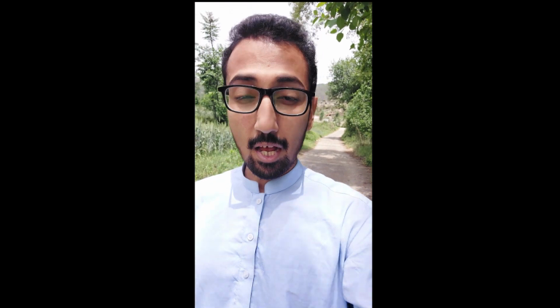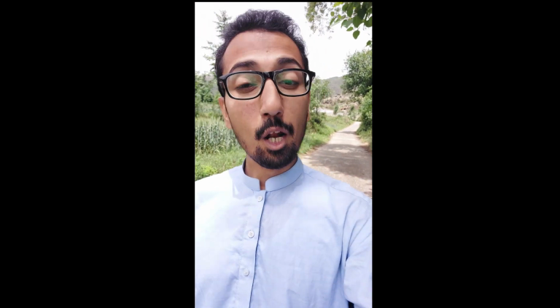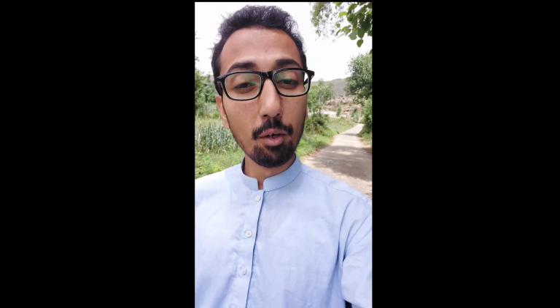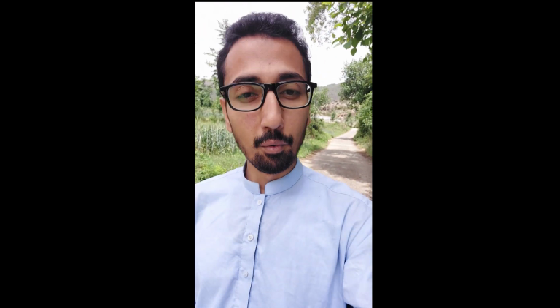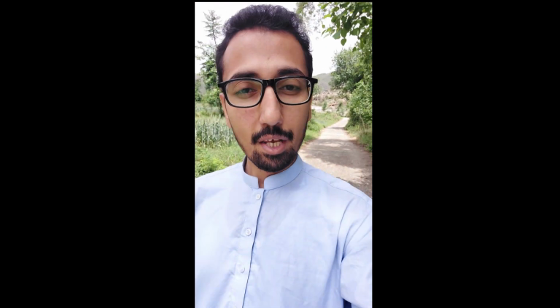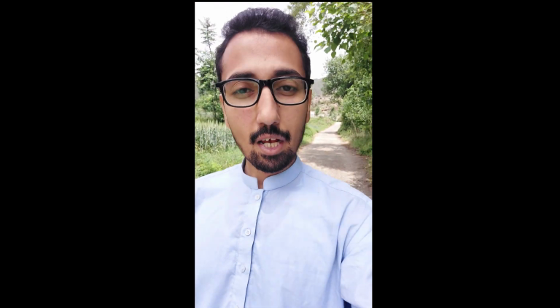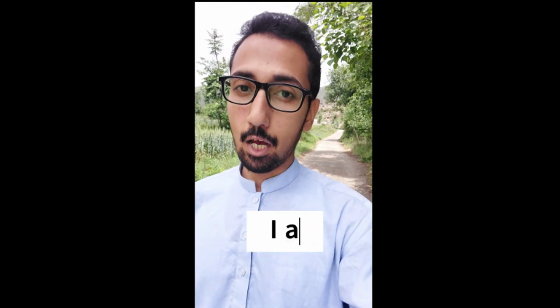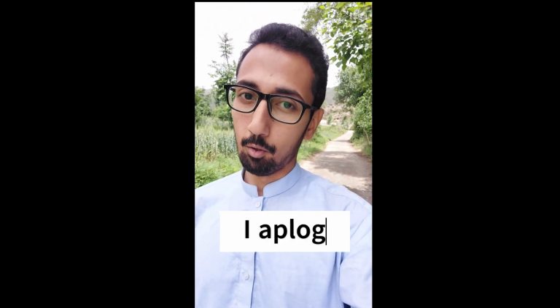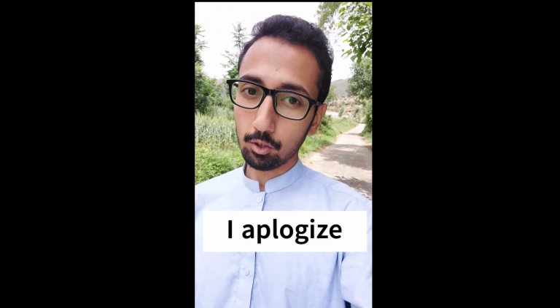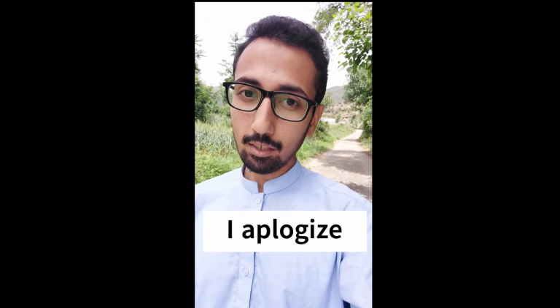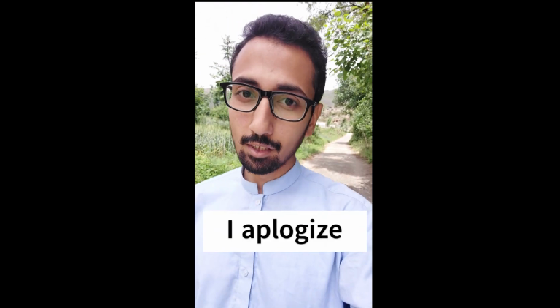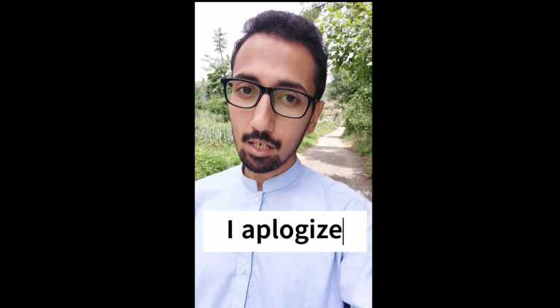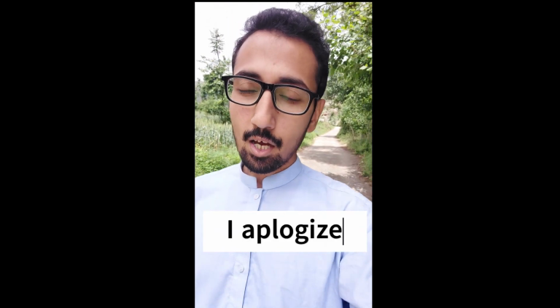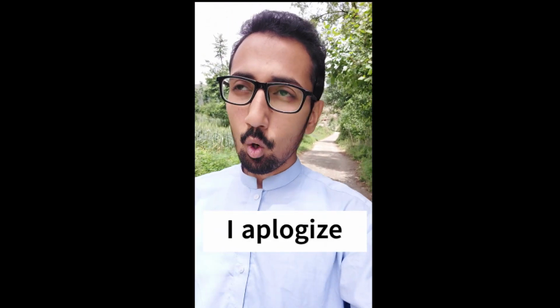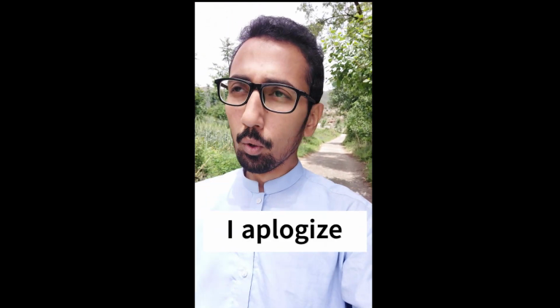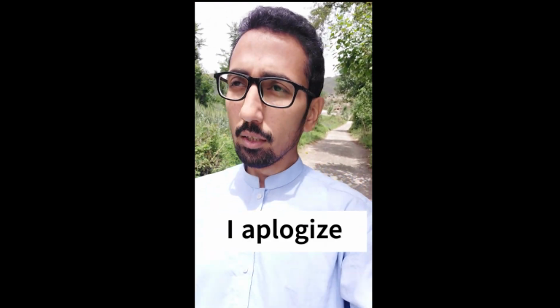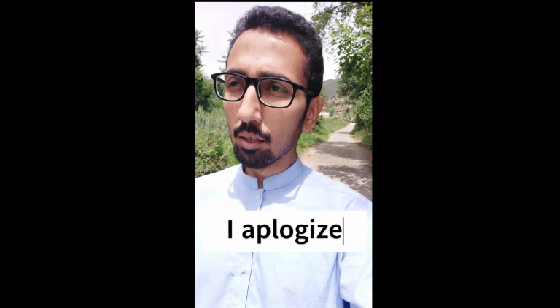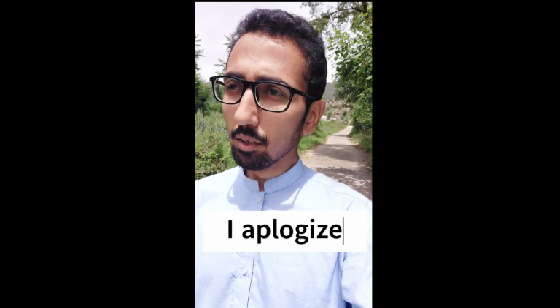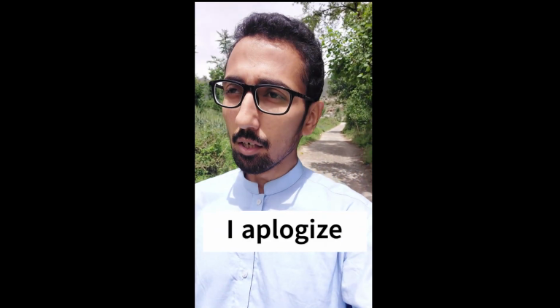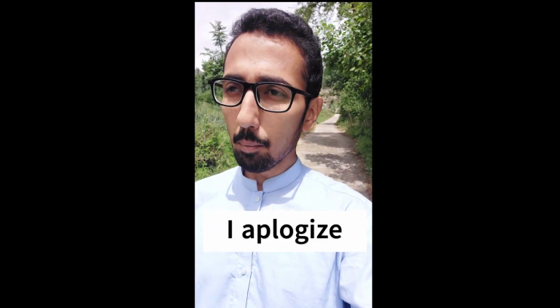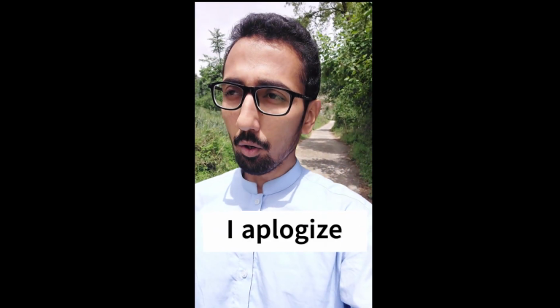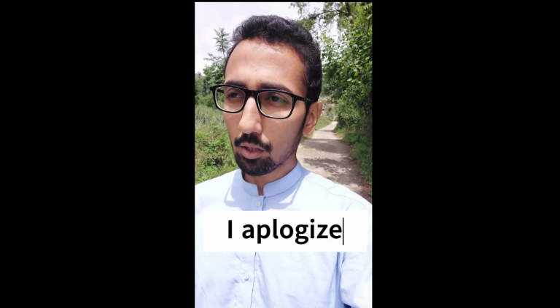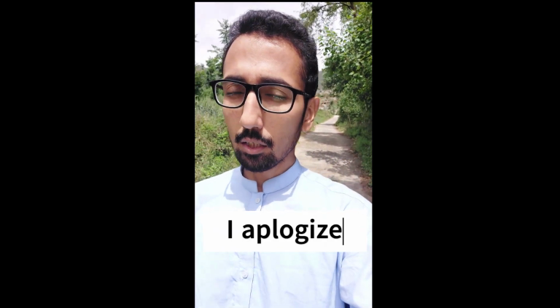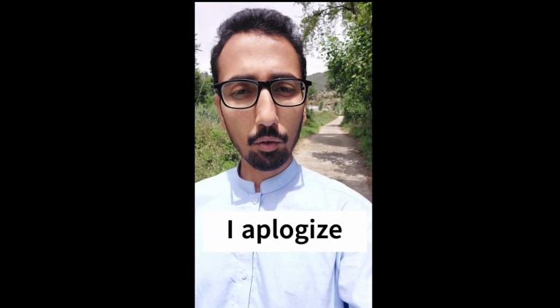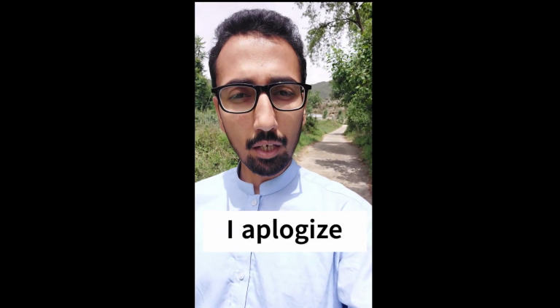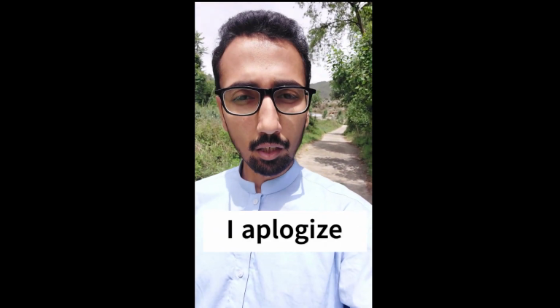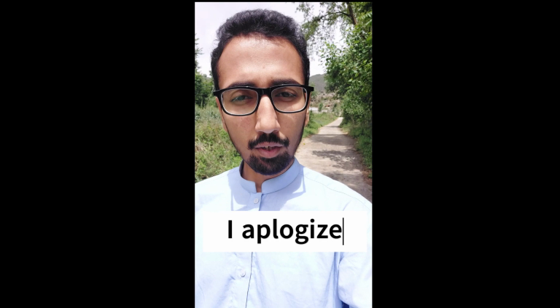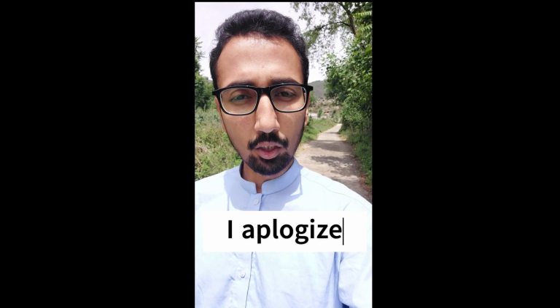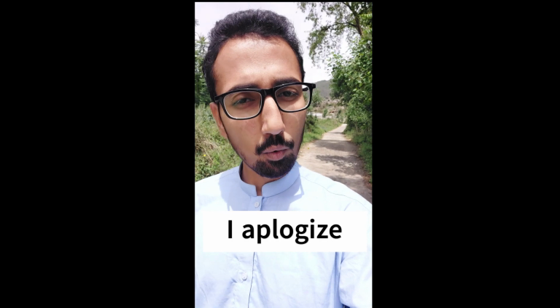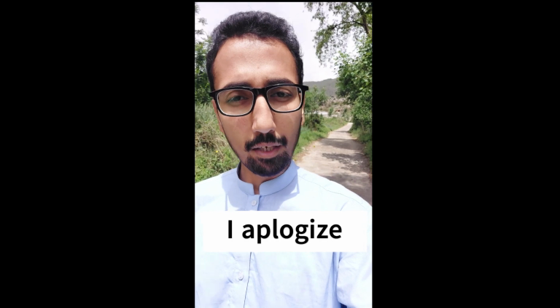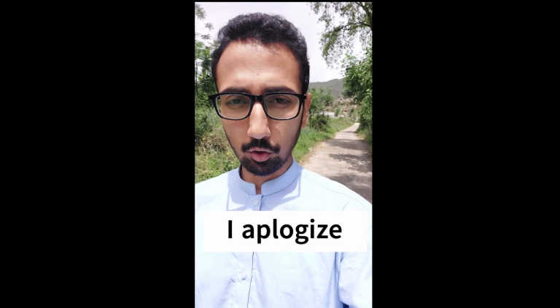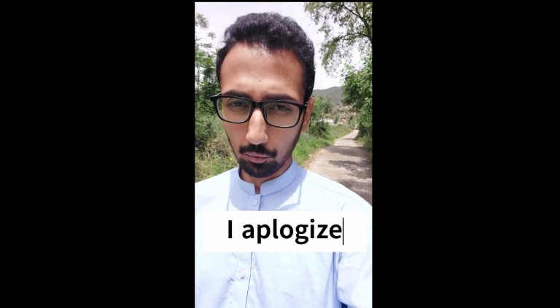Number three: I apologize. We sincerely apologize for the inconvenience we made to you.